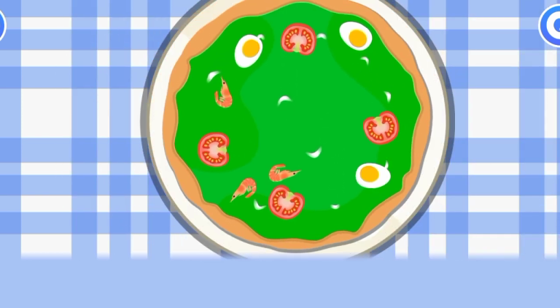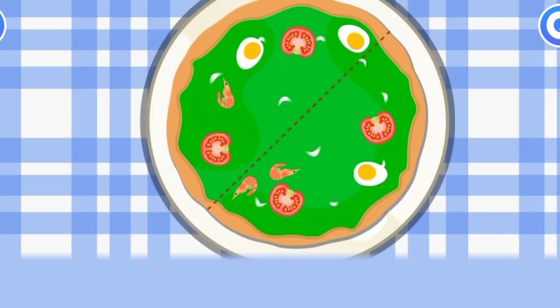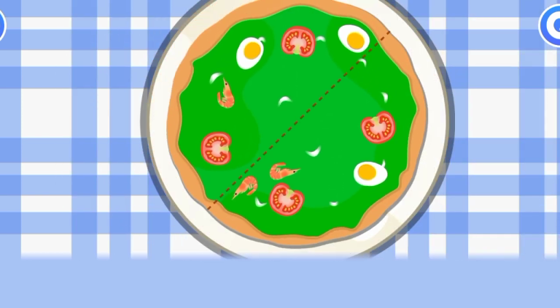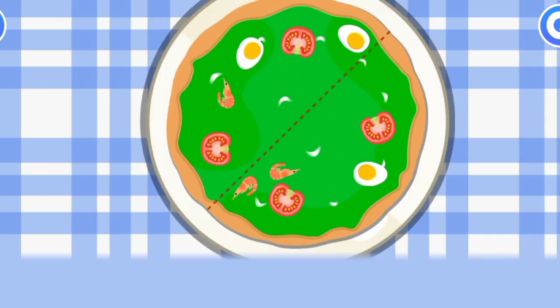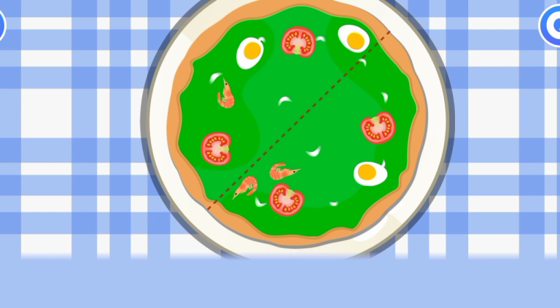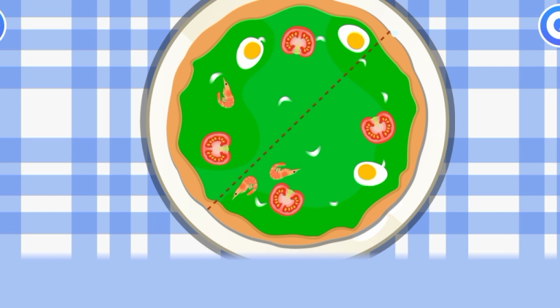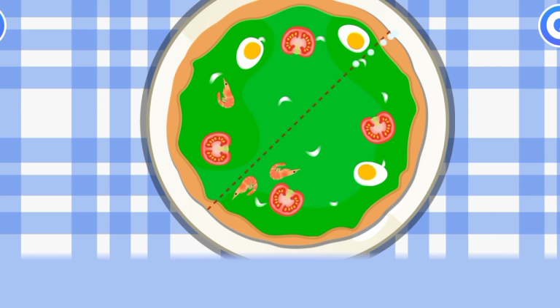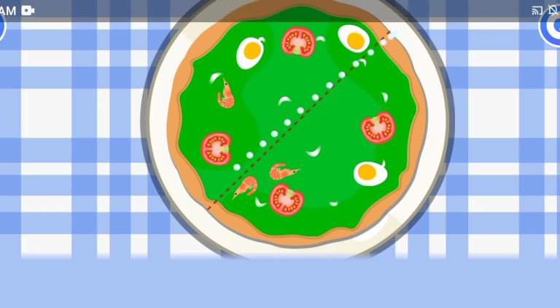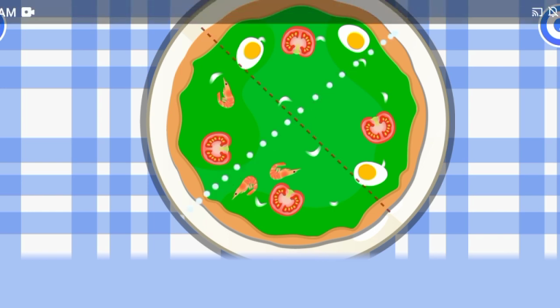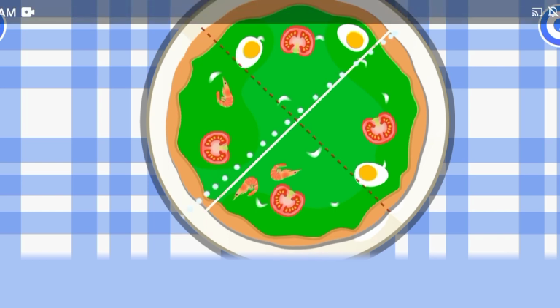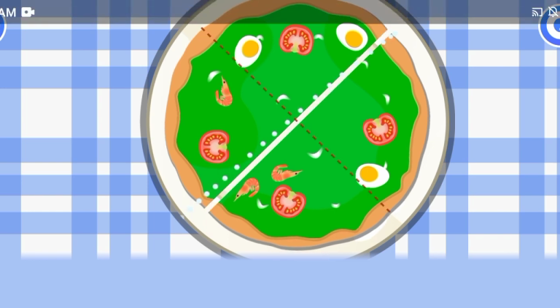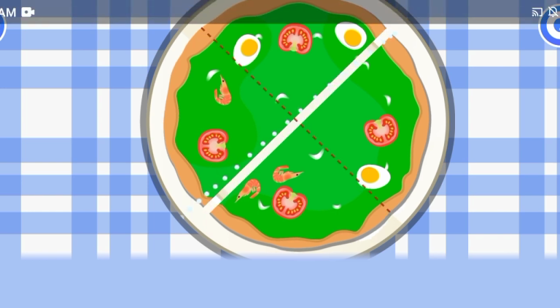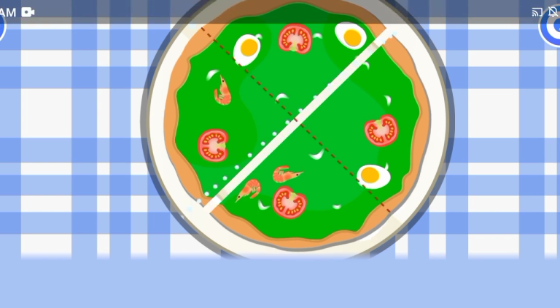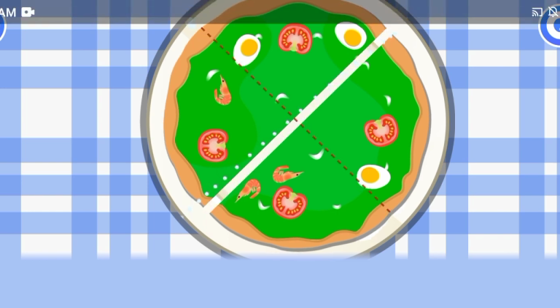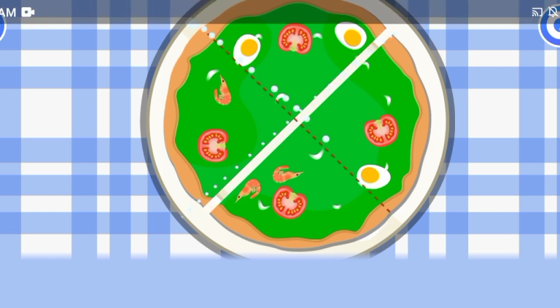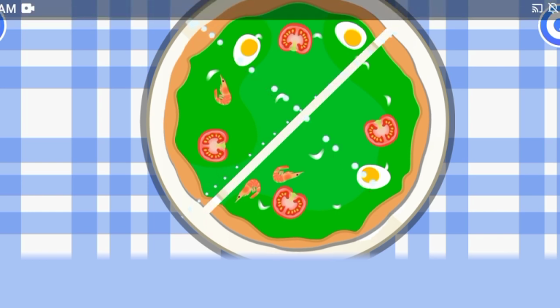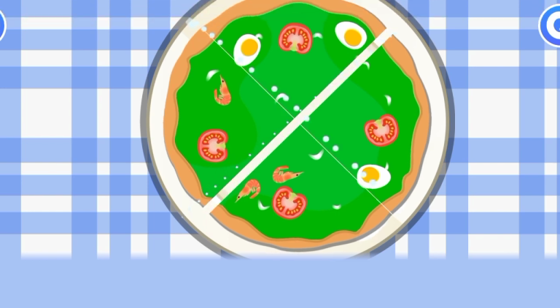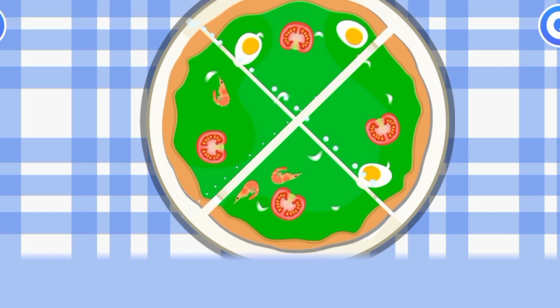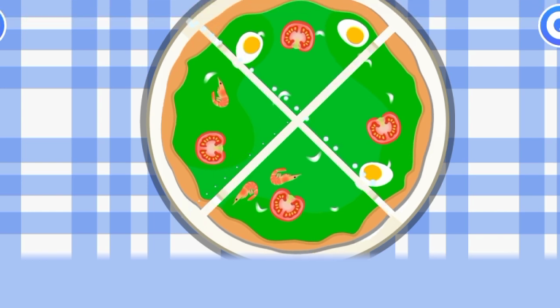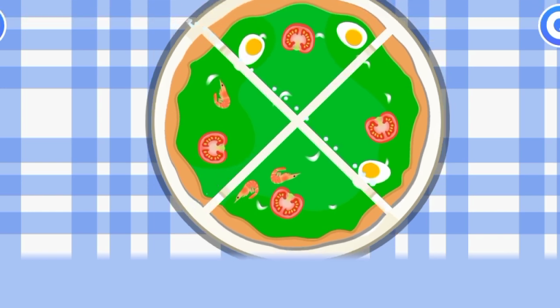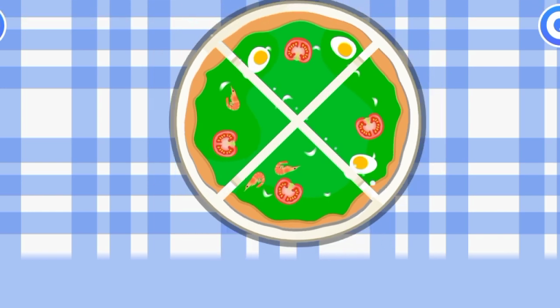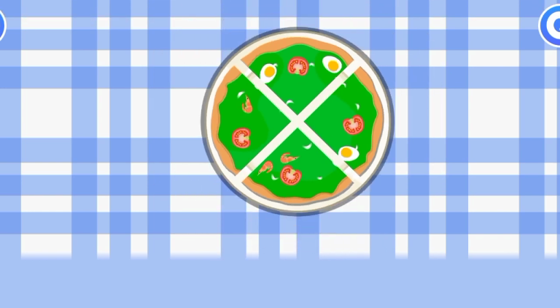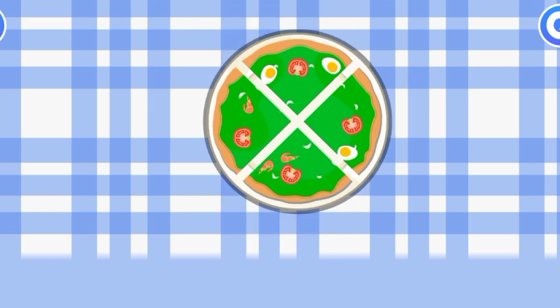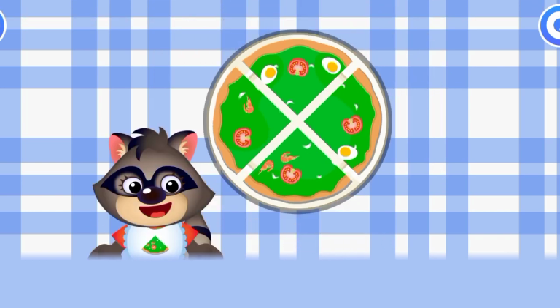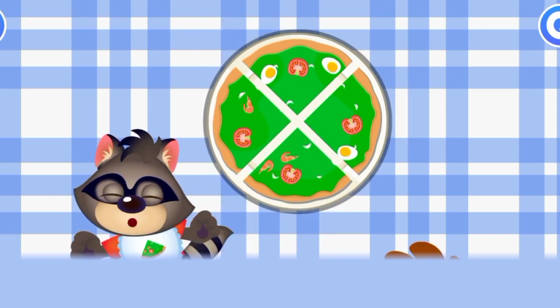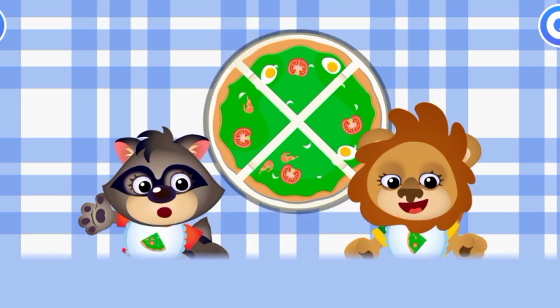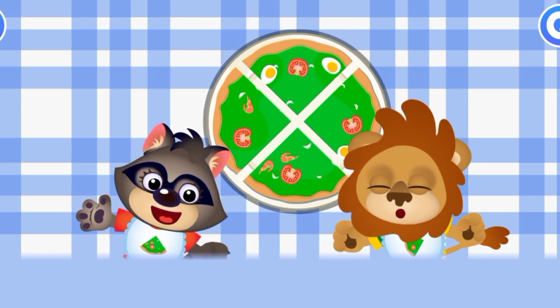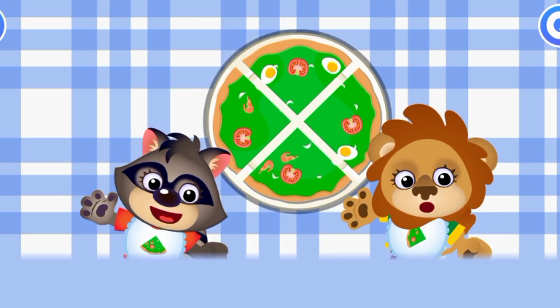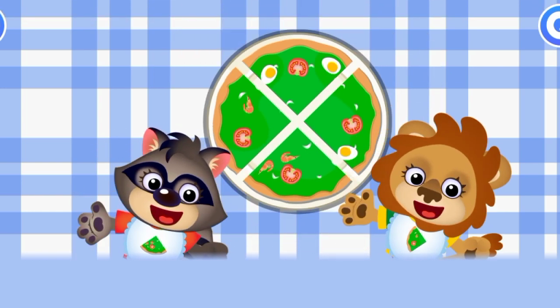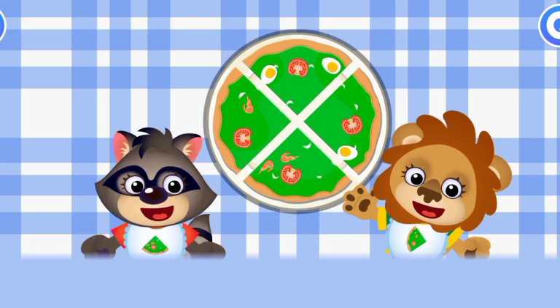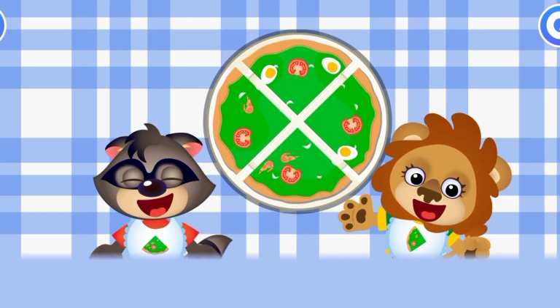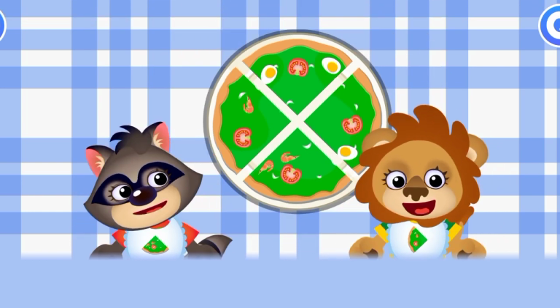Hooray, the pizza's ready! Looks good. Time to treat our friends.